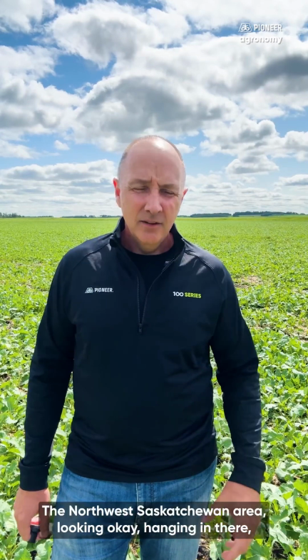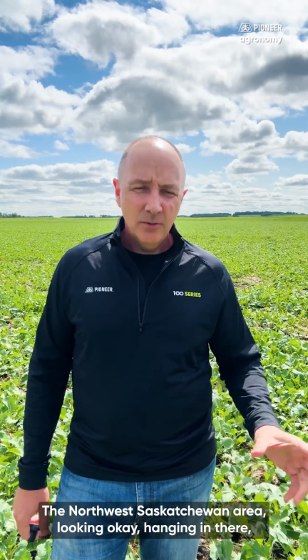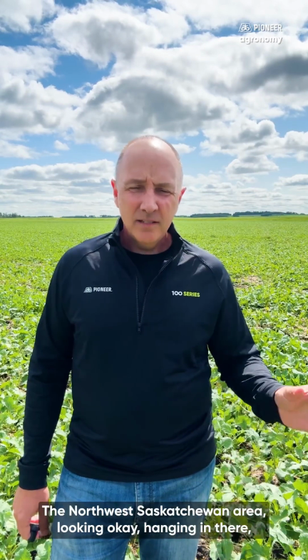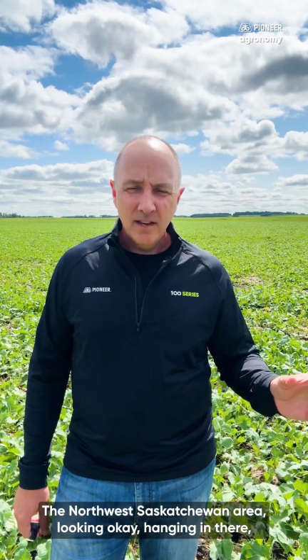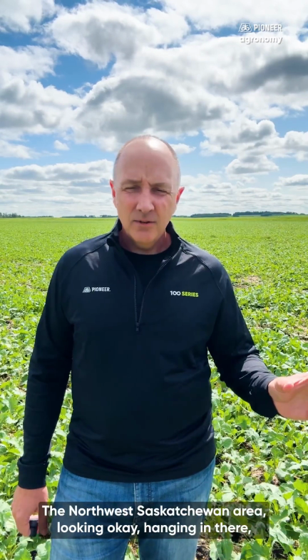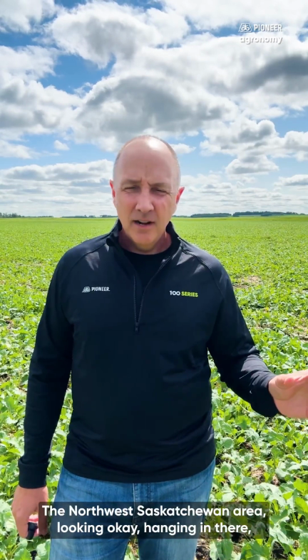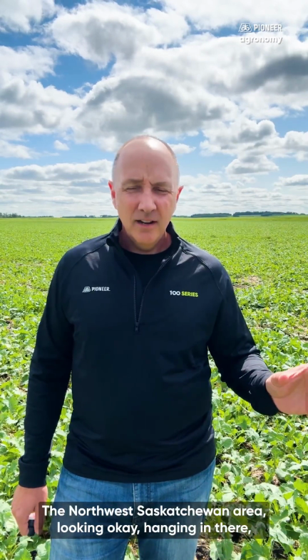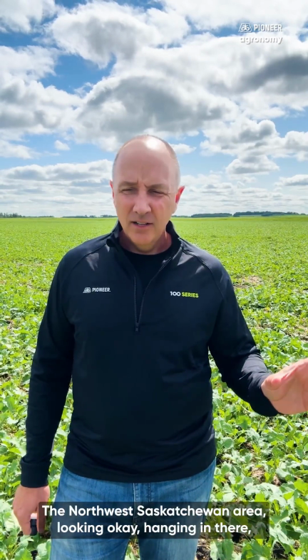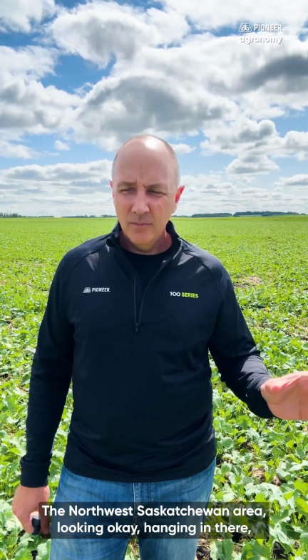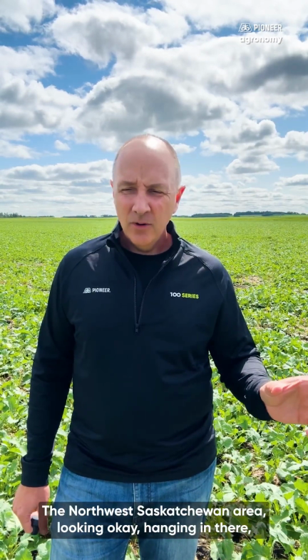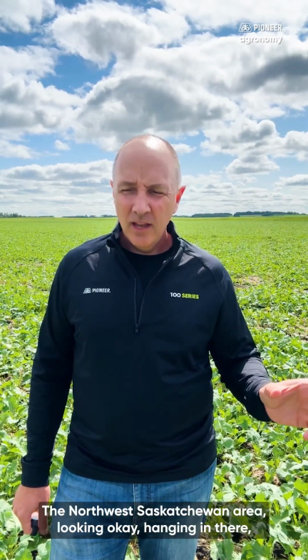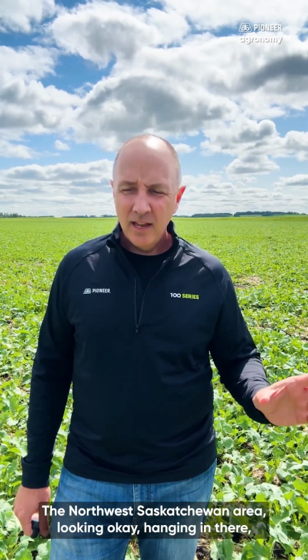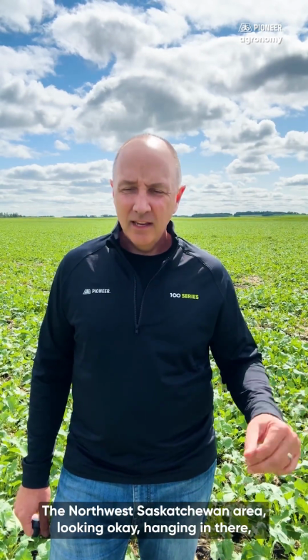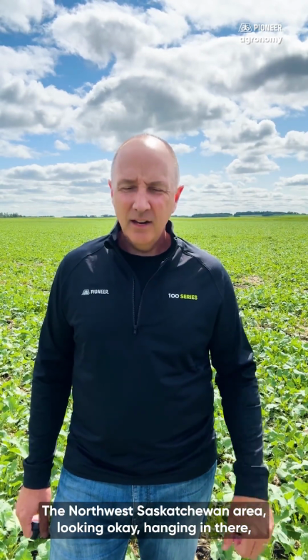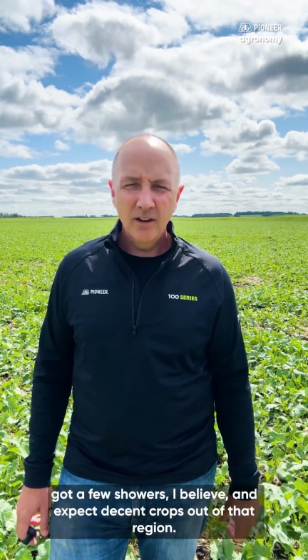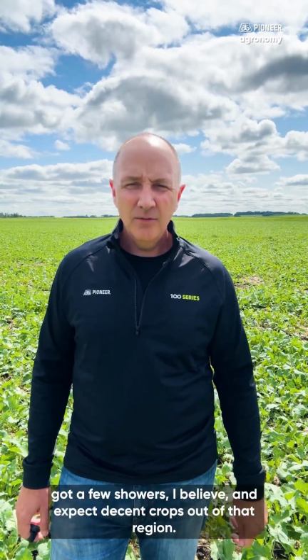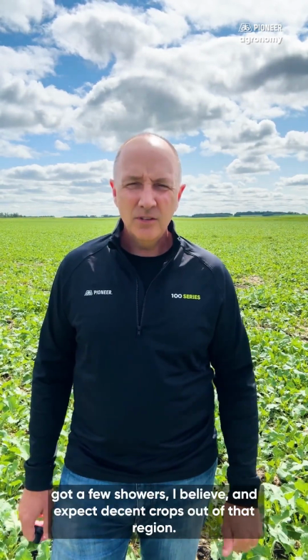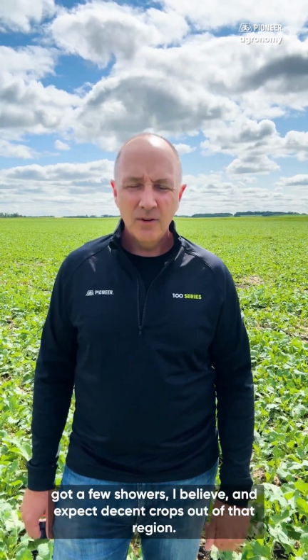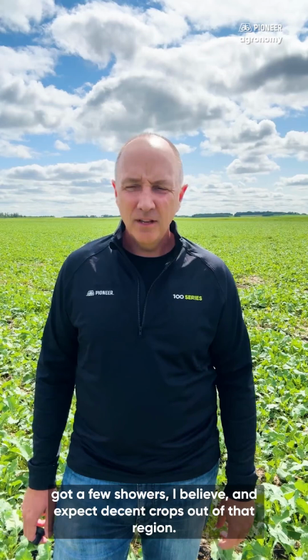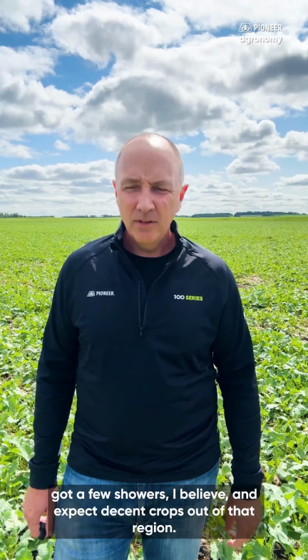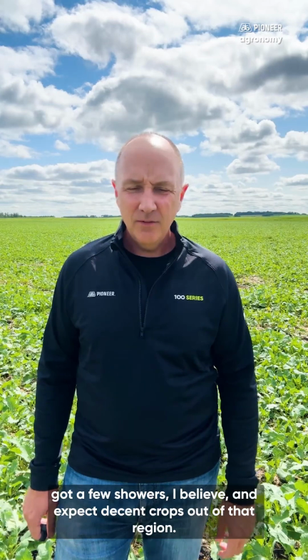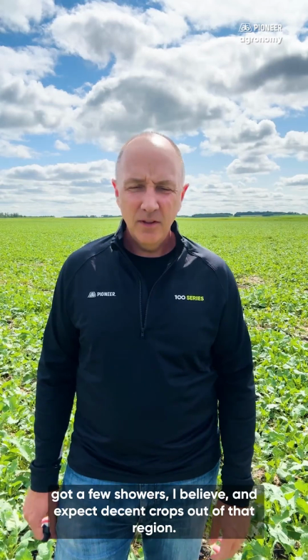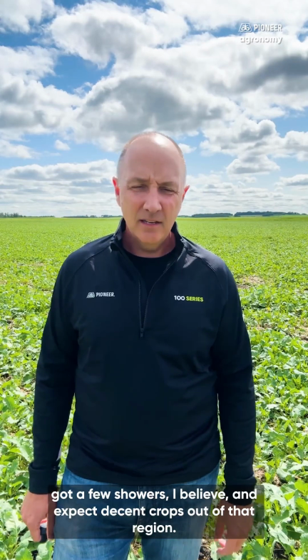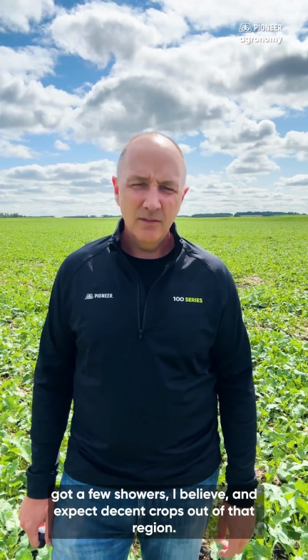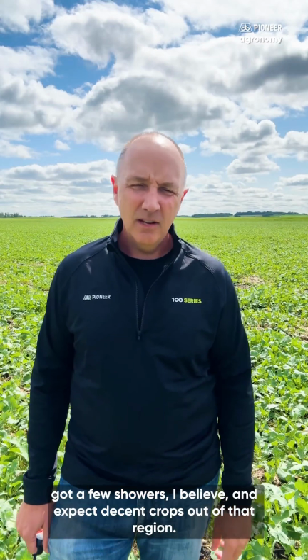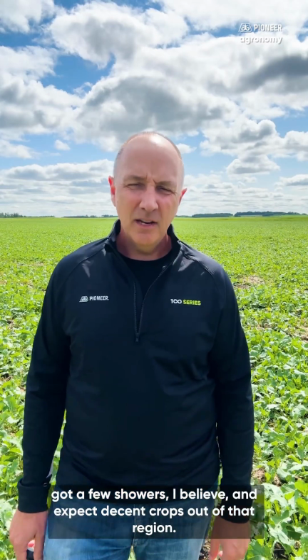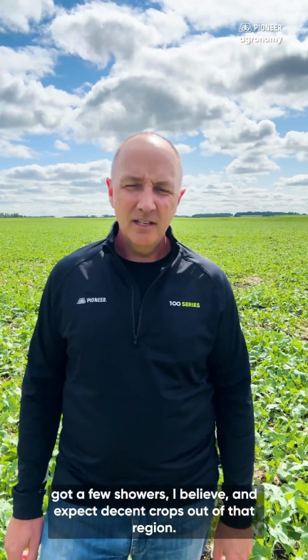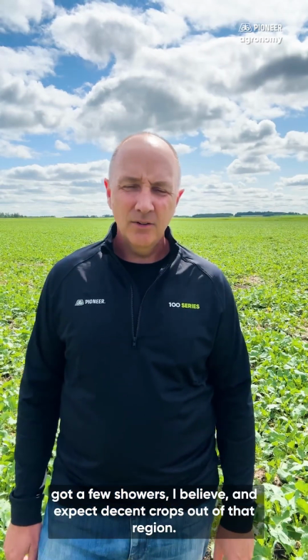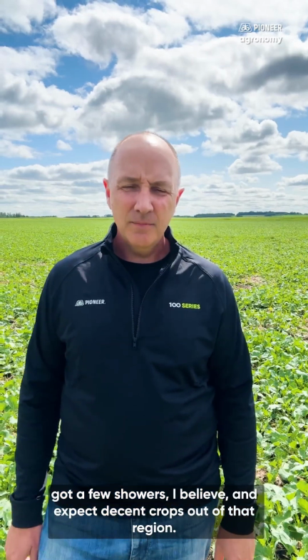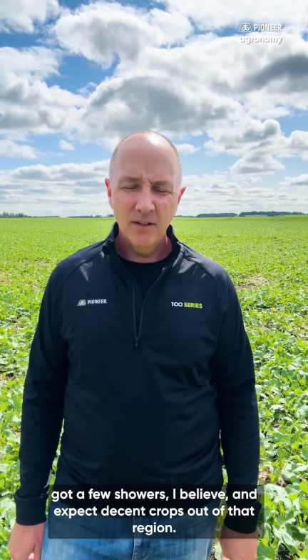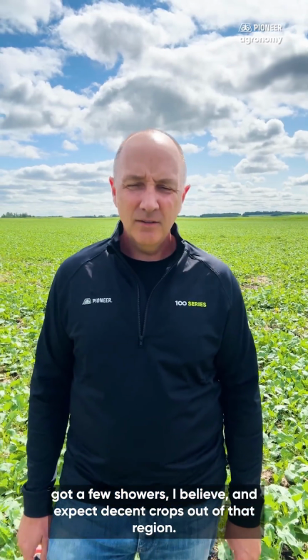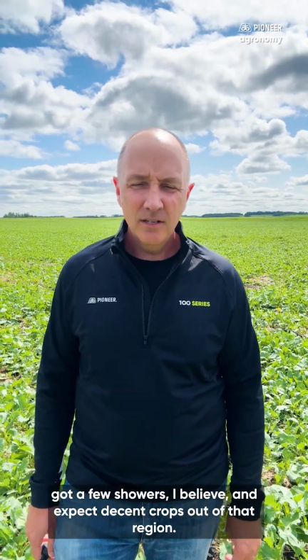The northwest Saskatchewan area is looking okay, hanging in there. Got a few showers, I believe, and I expect decent crops out of that region.